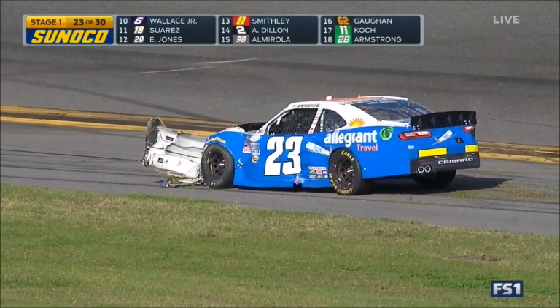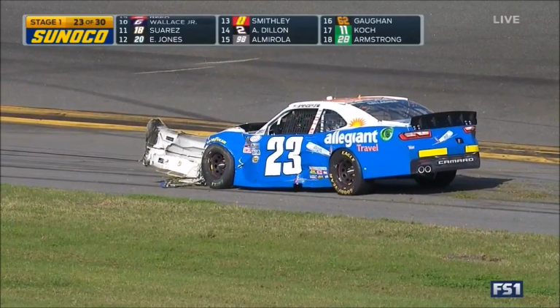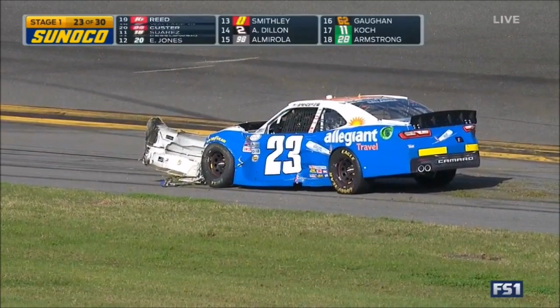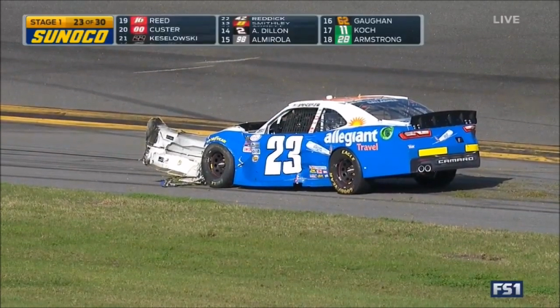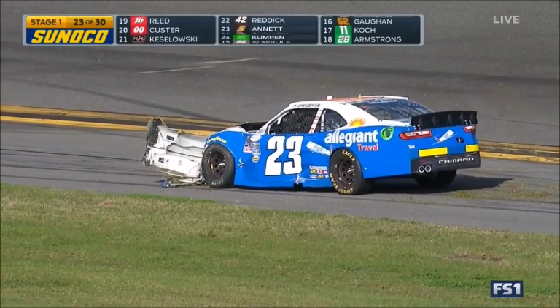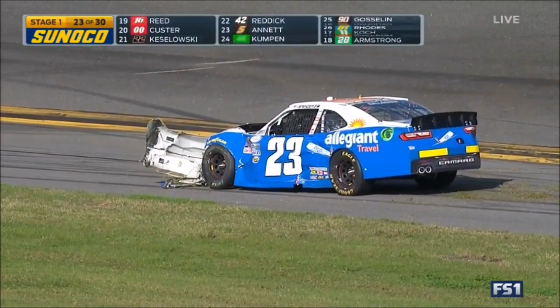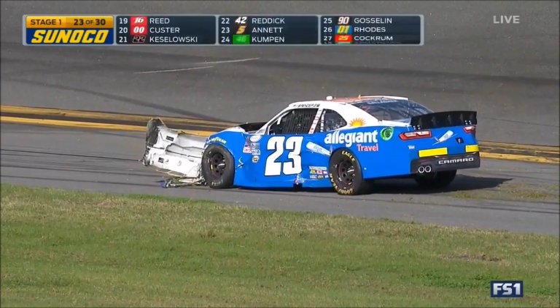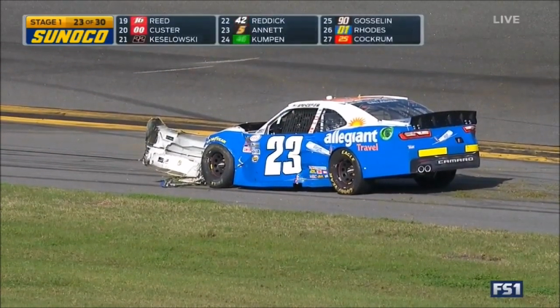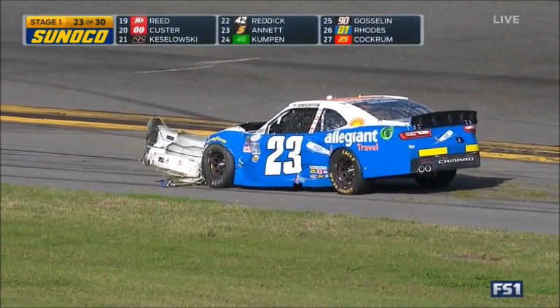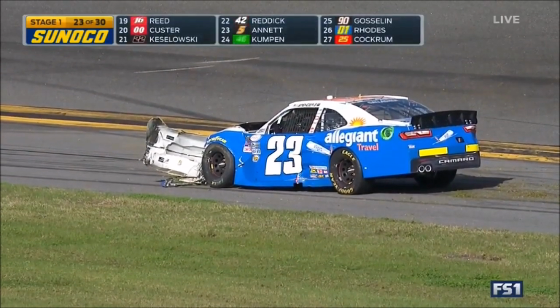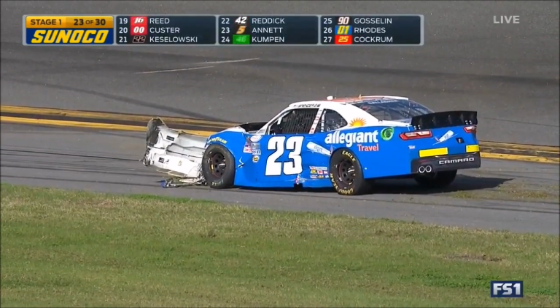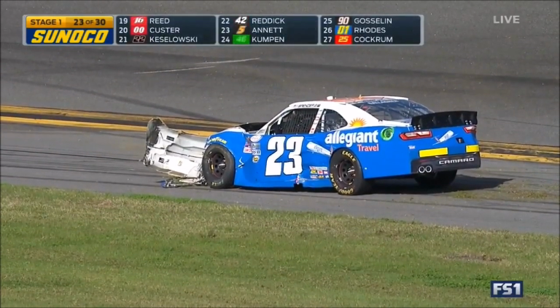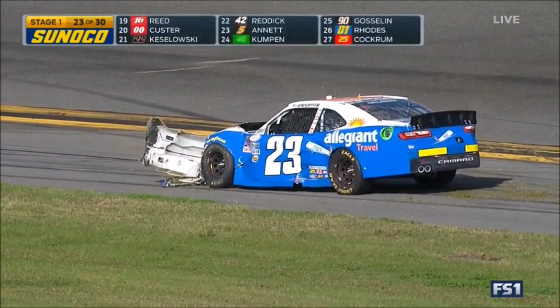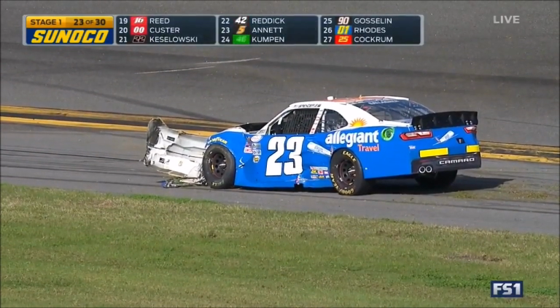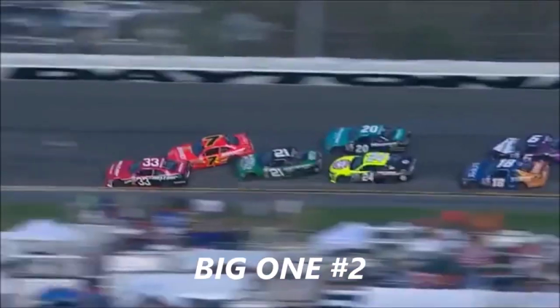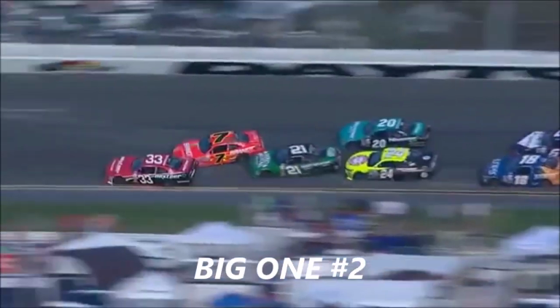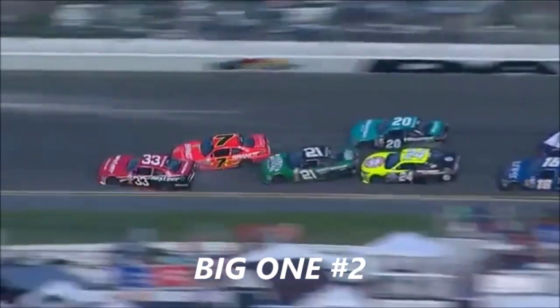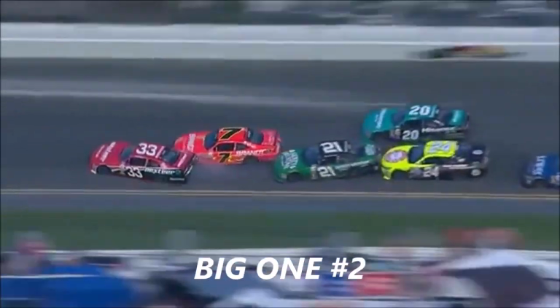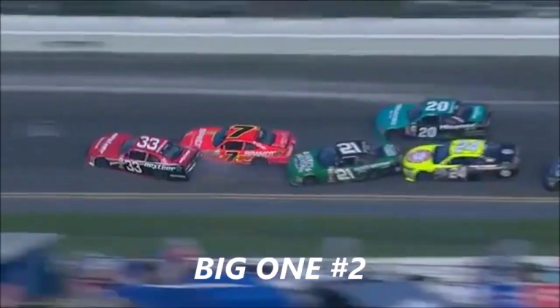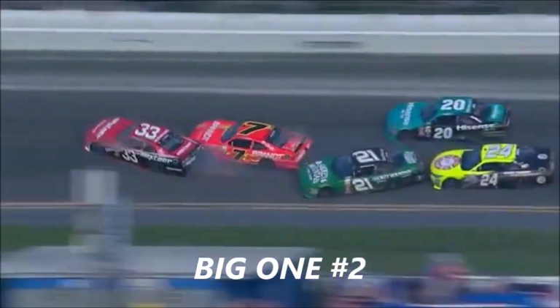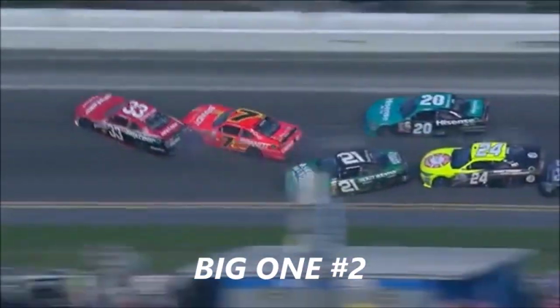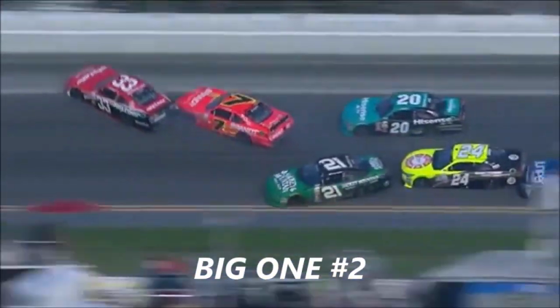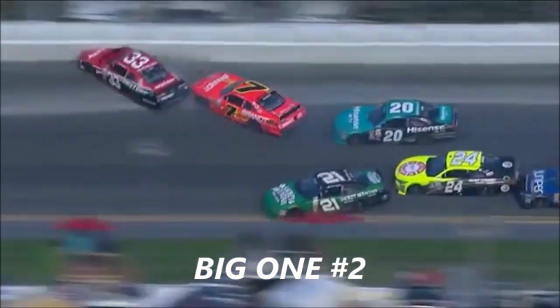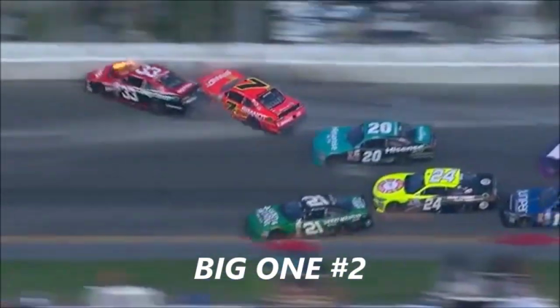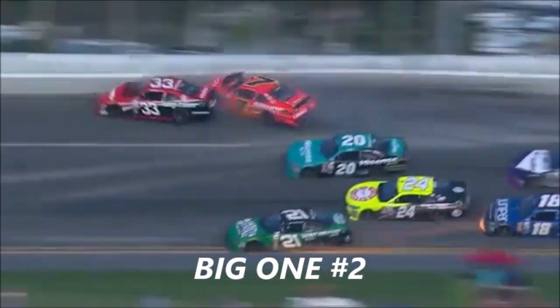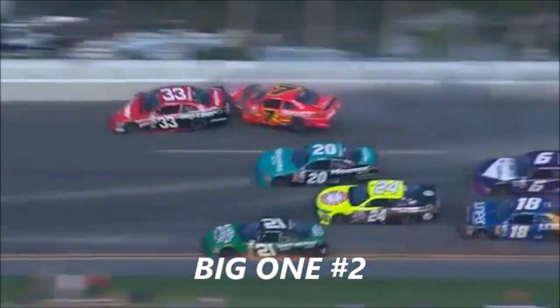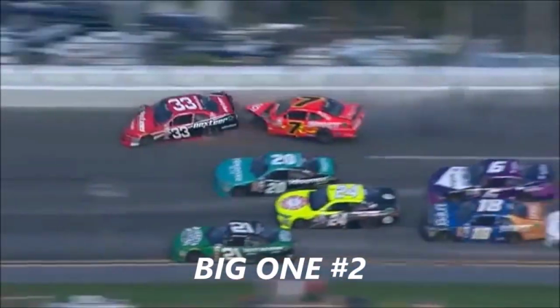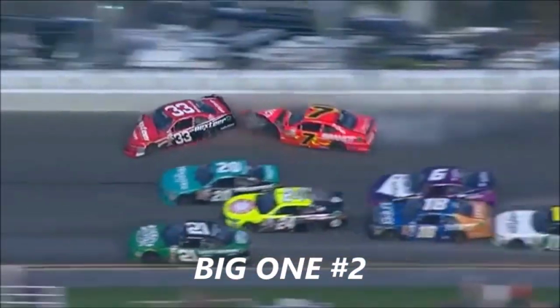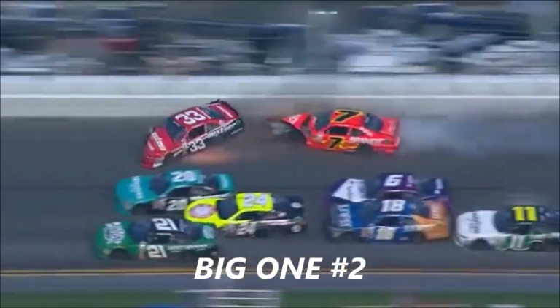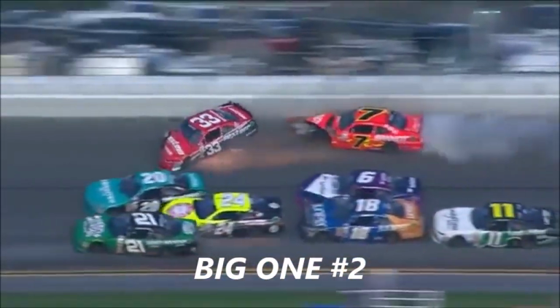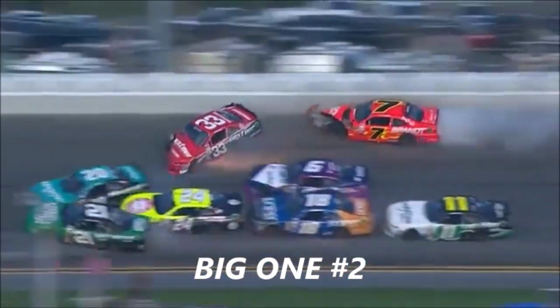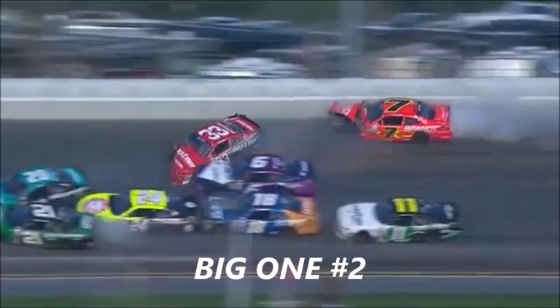There's Spencer Gallagher with some — he's up the track, gets into Allgaier.